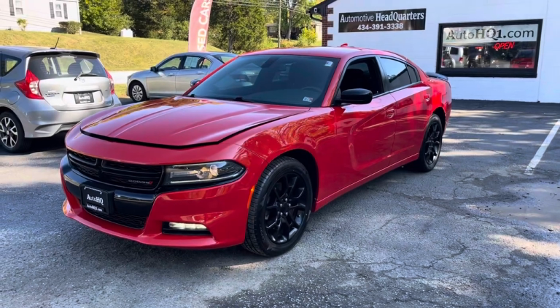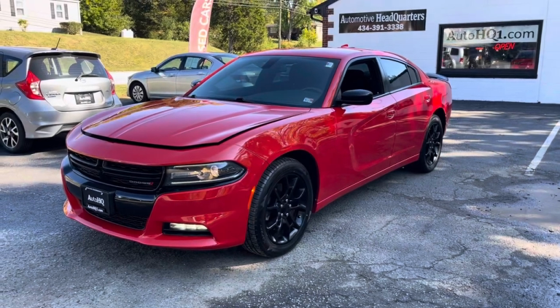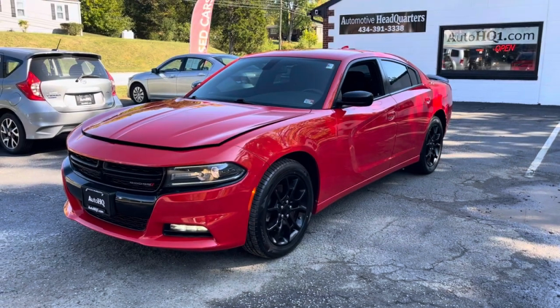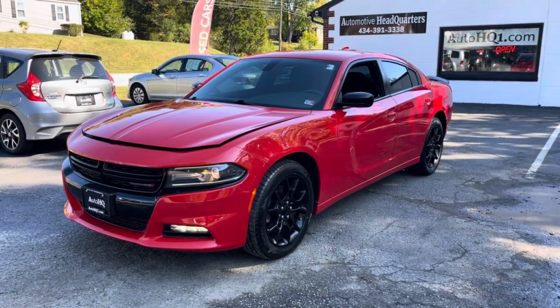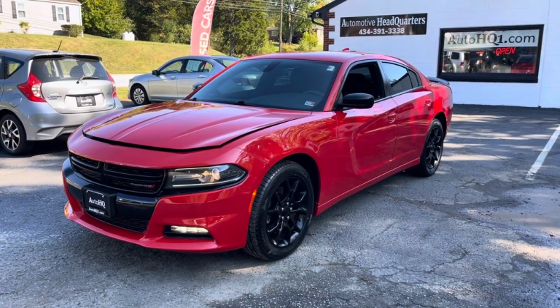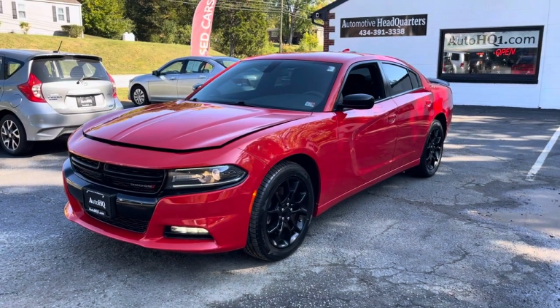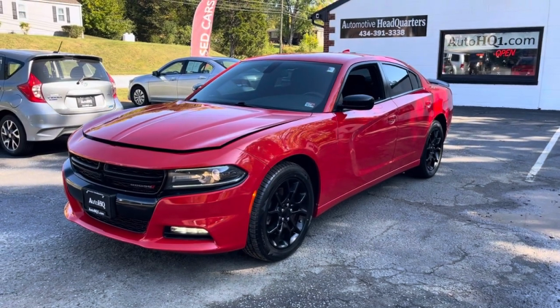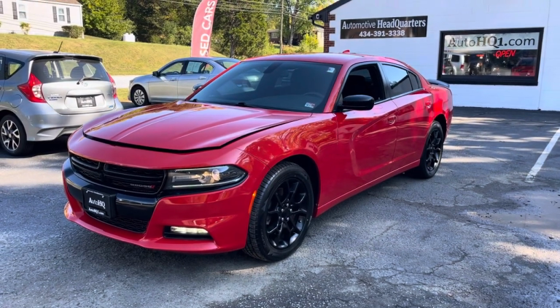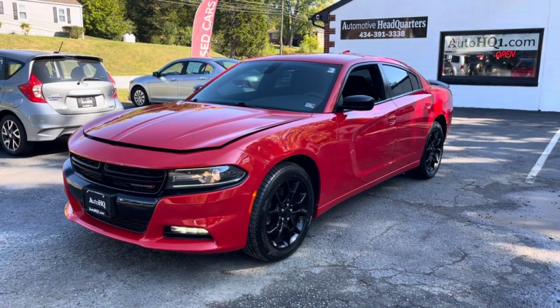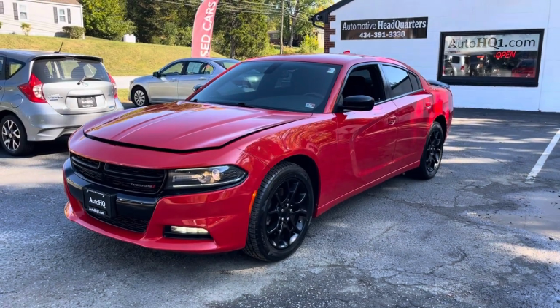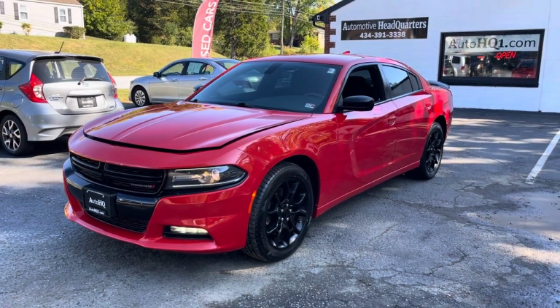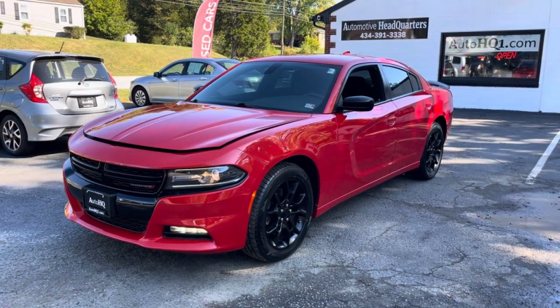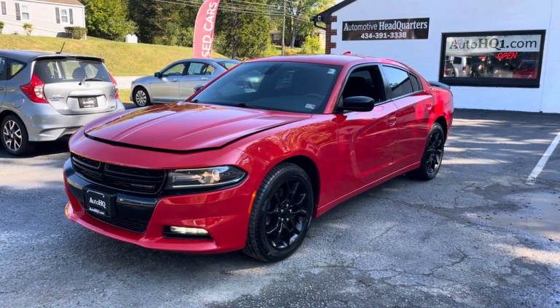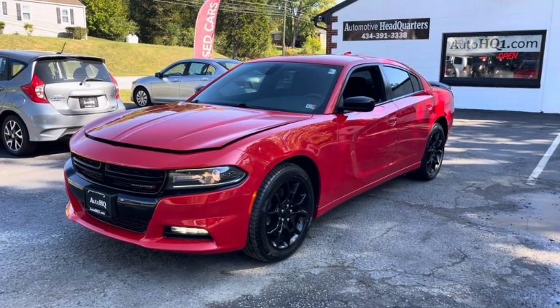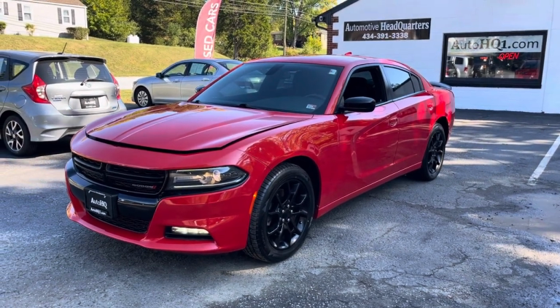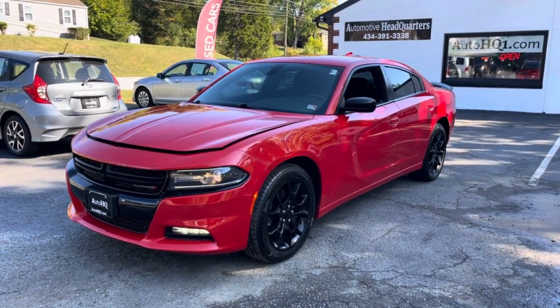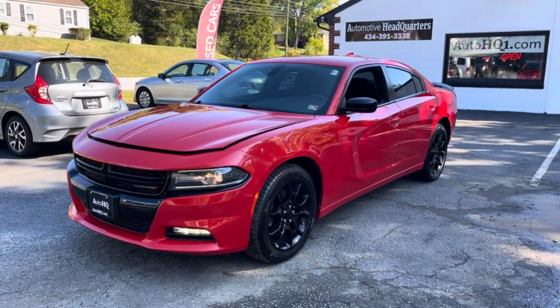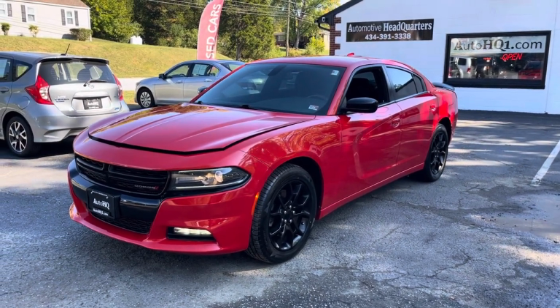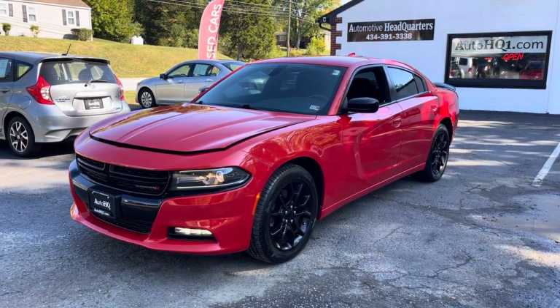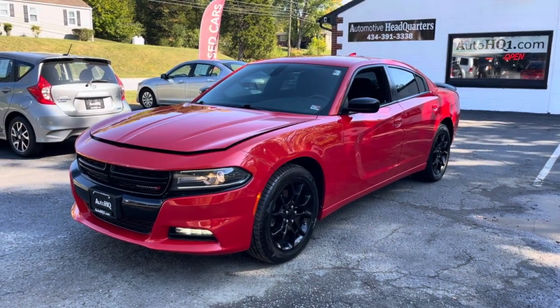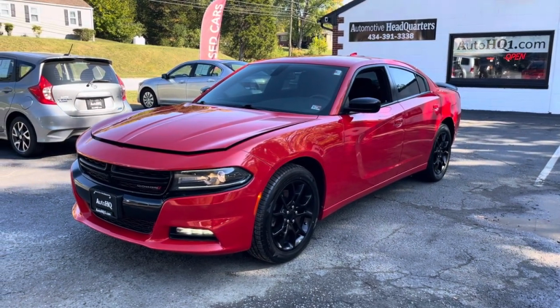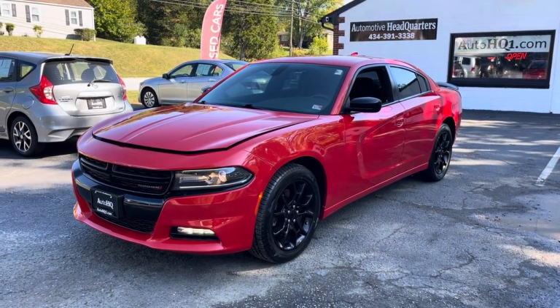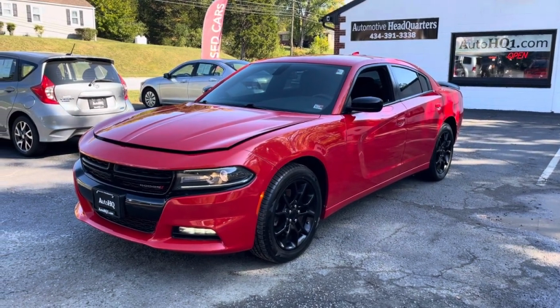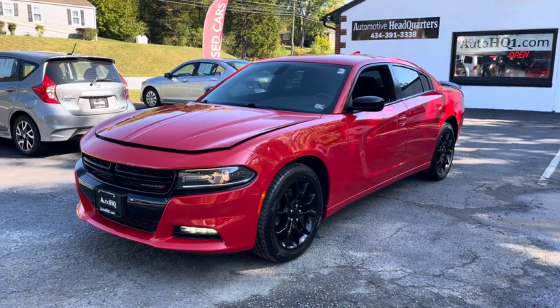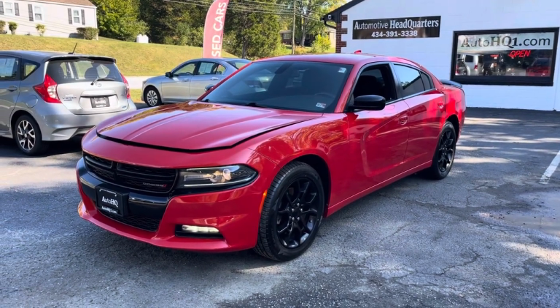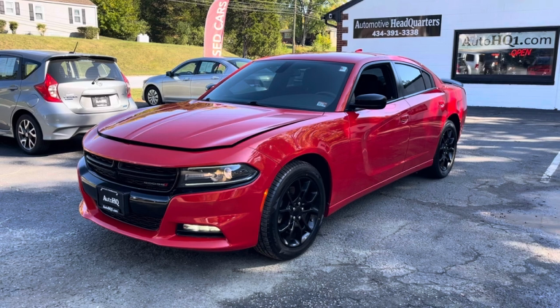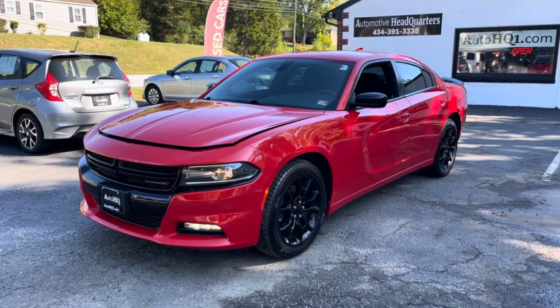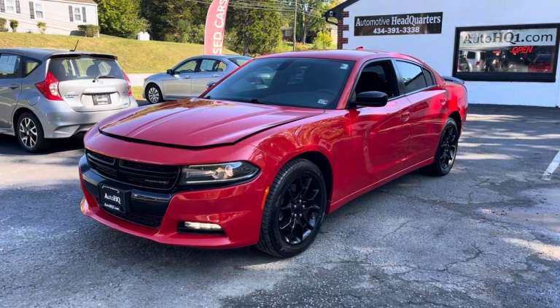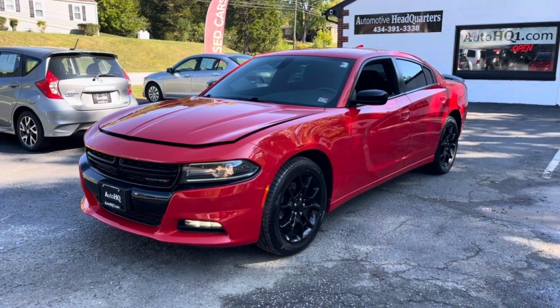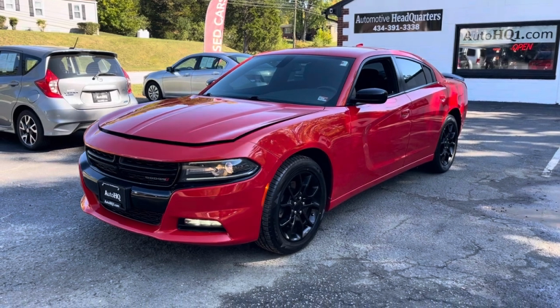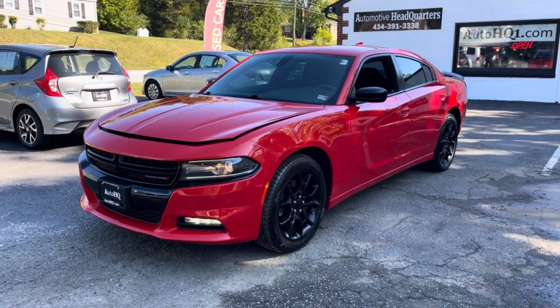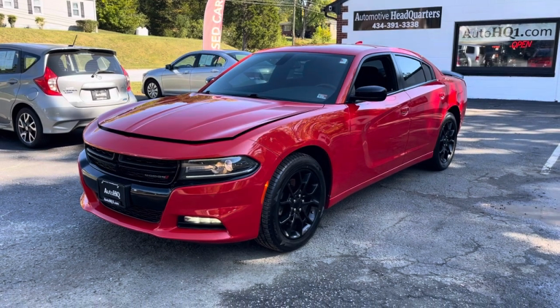Hey guys, Bryan Automotive Headquarters in Farmville, Virginia — your truck headquarters for Central Virginia, located right here on East 3rd Street.